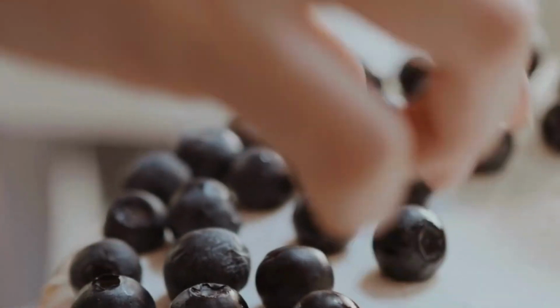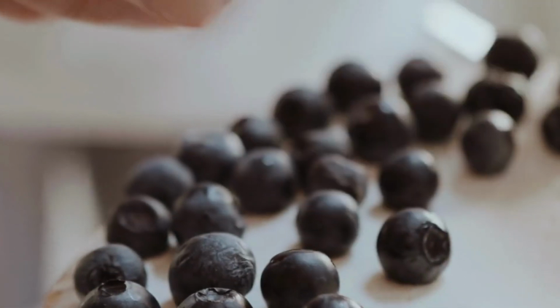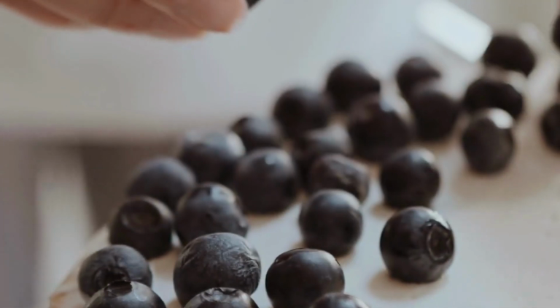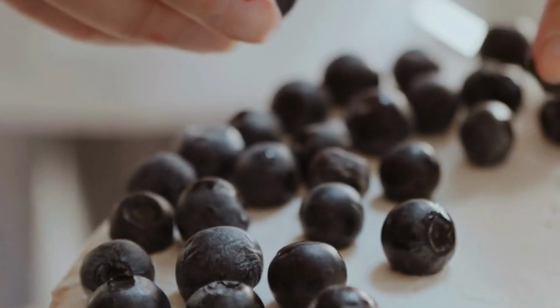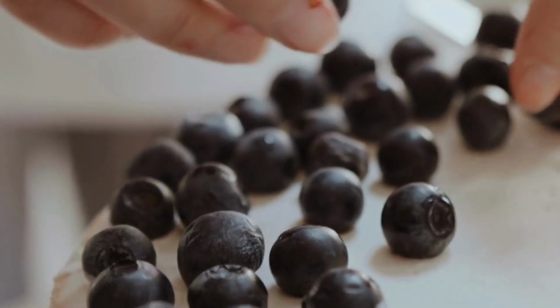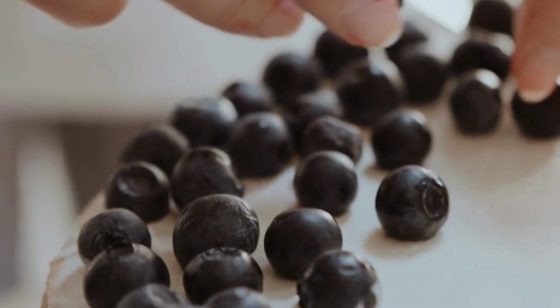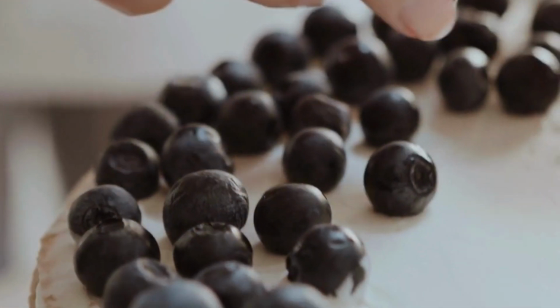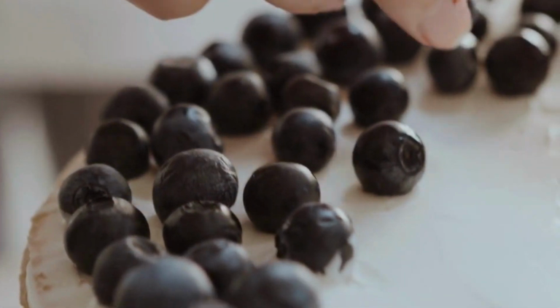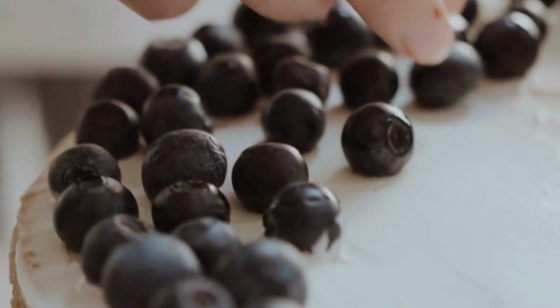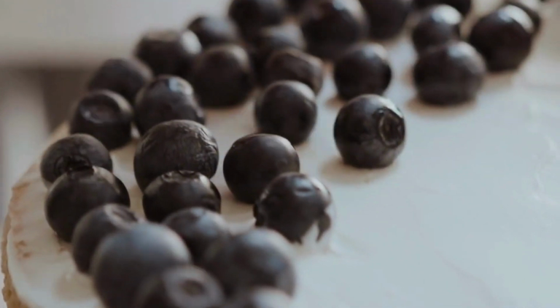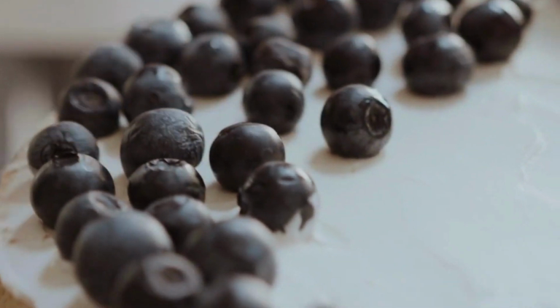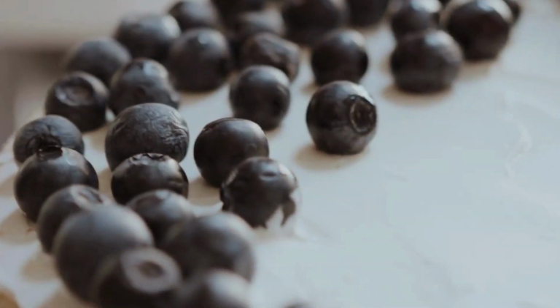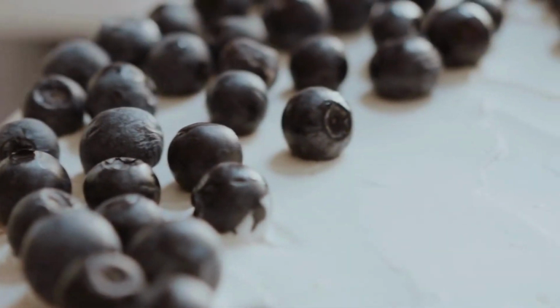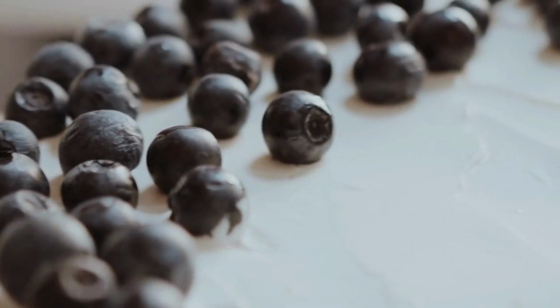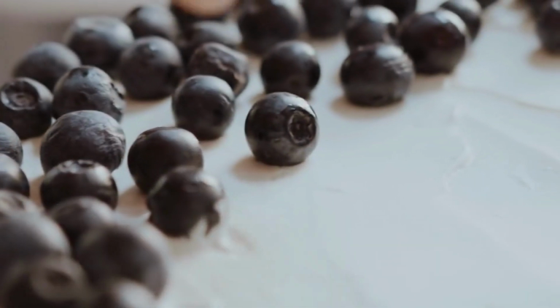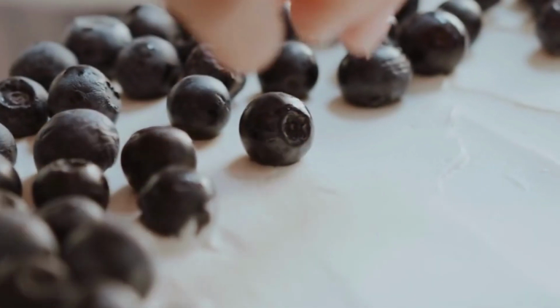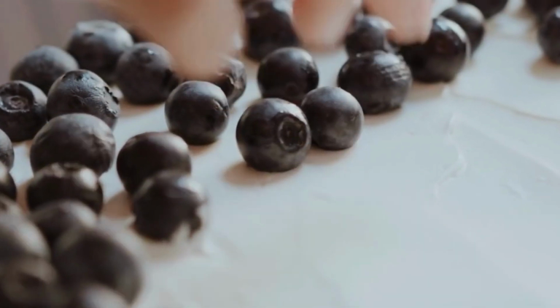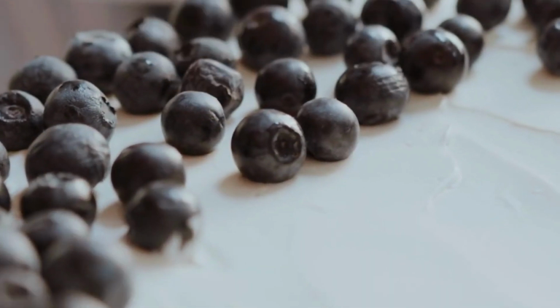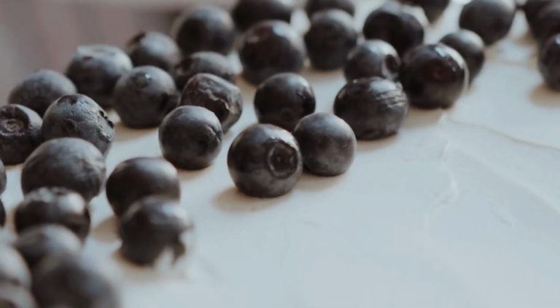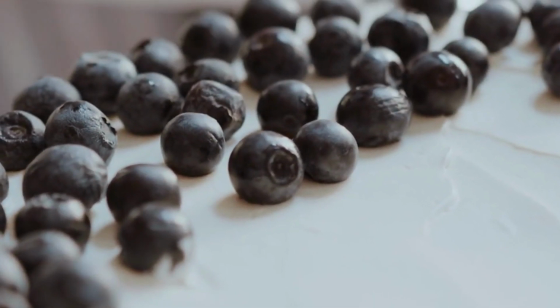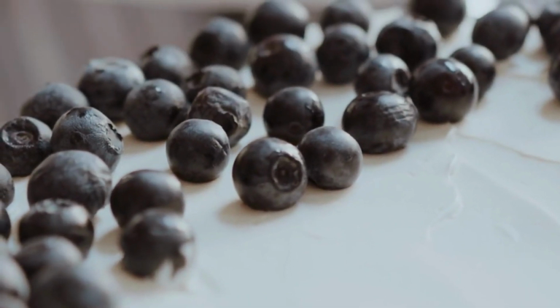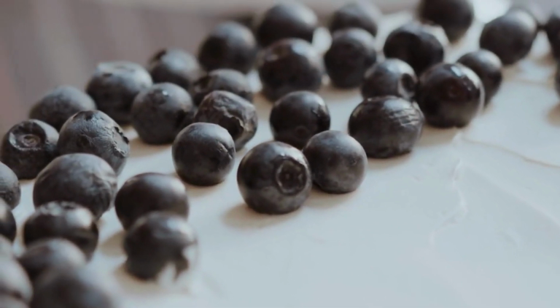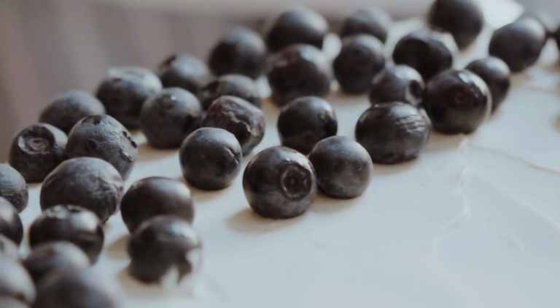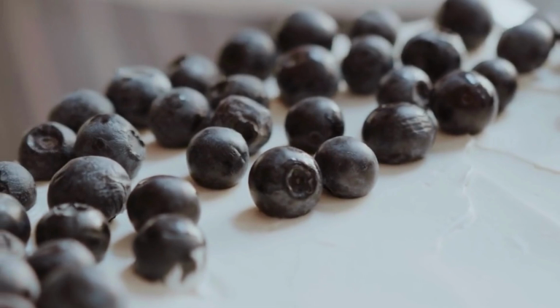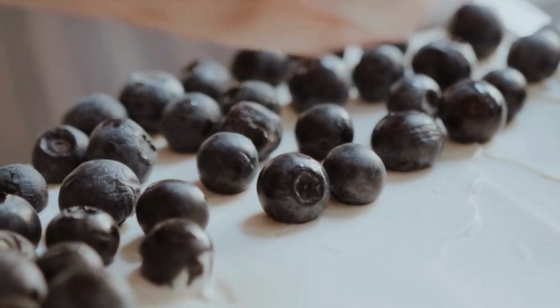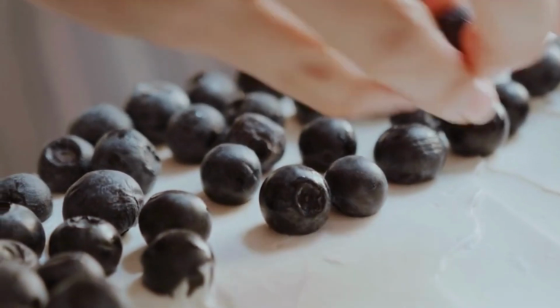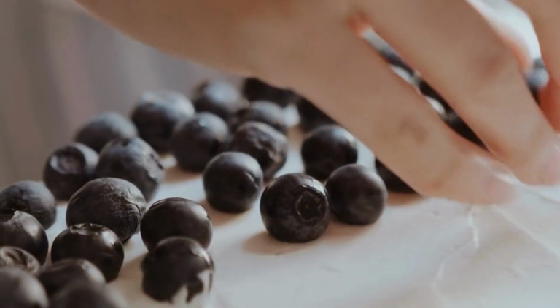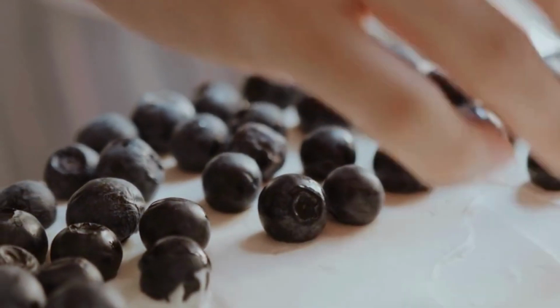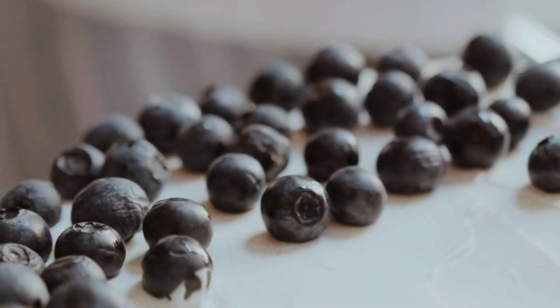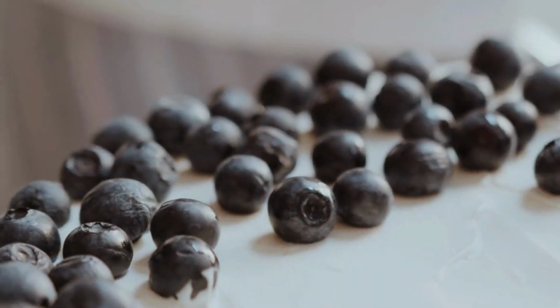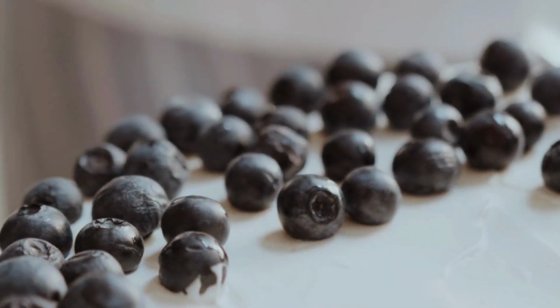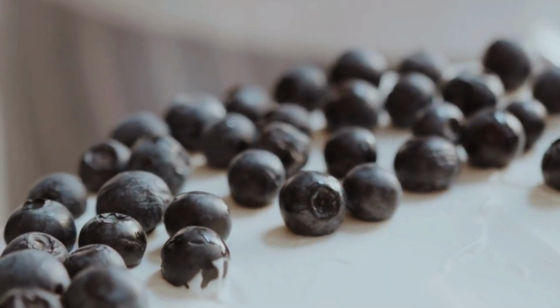Over time, different variations of the popover recipe emerged, including the Blueberry Popover.